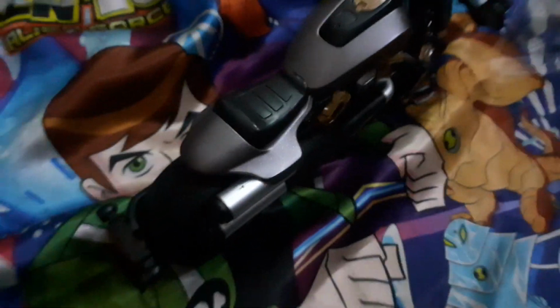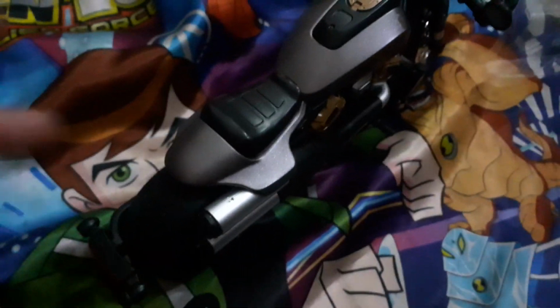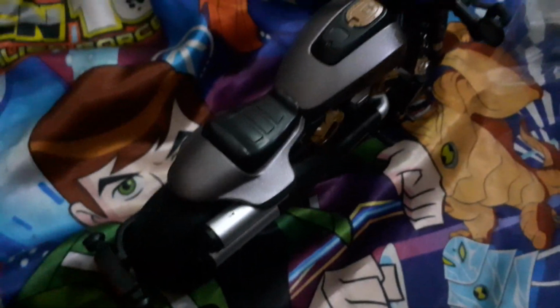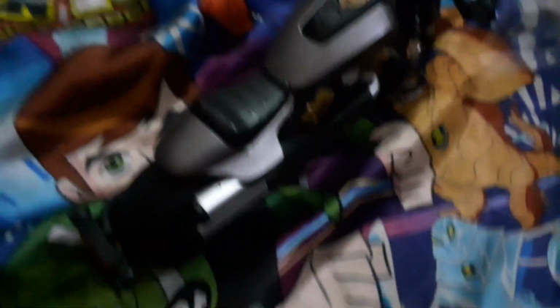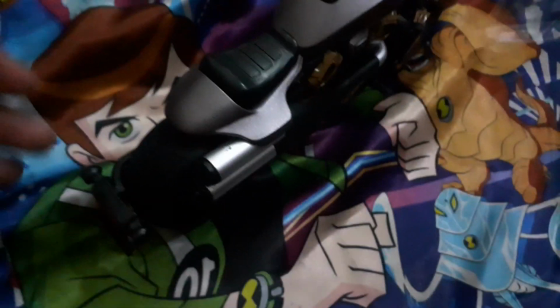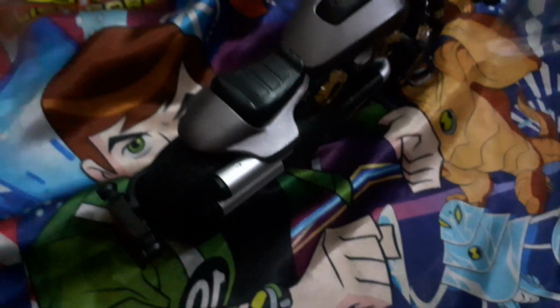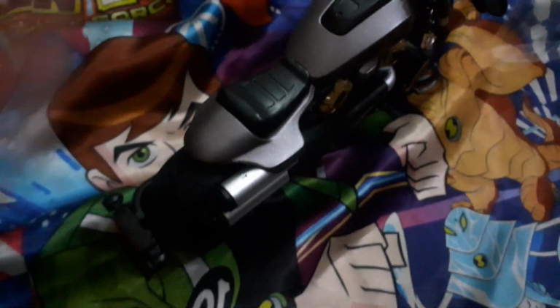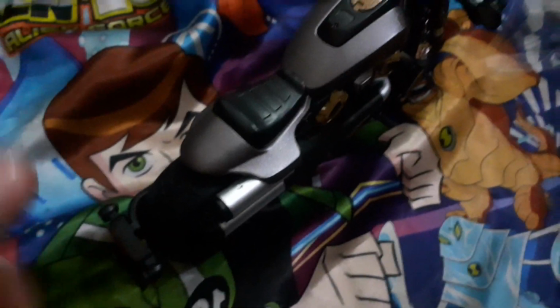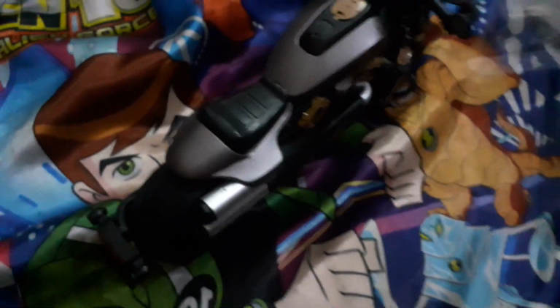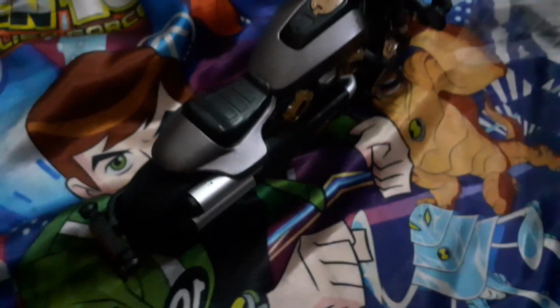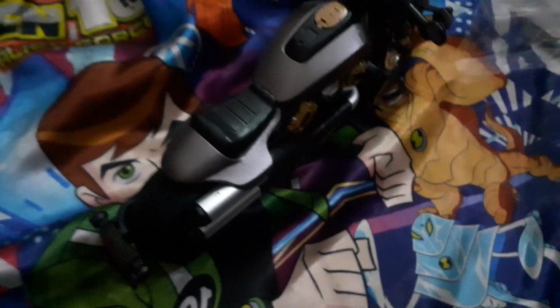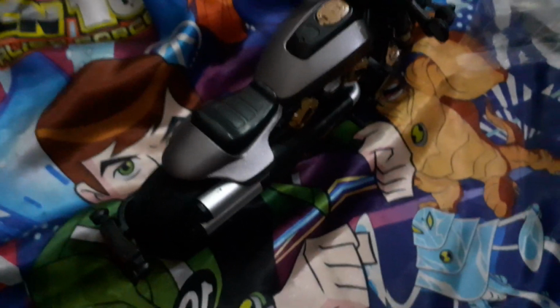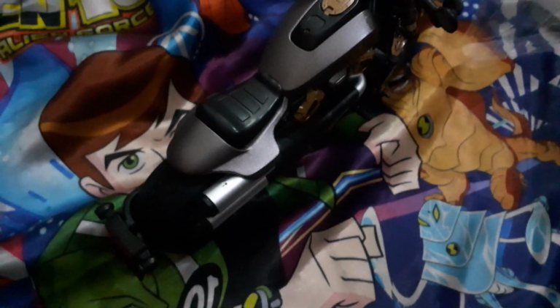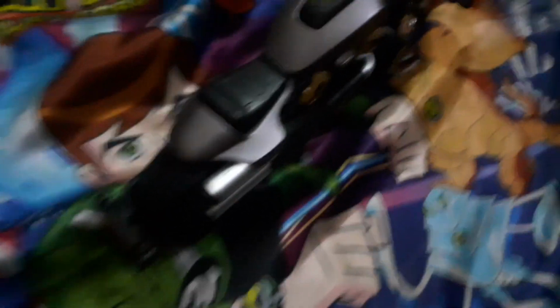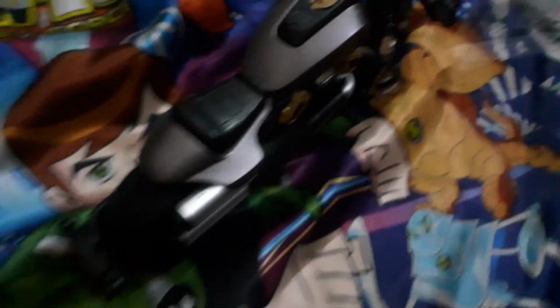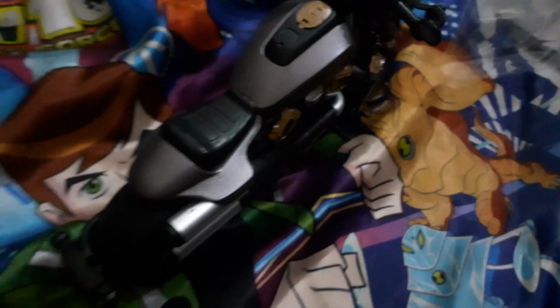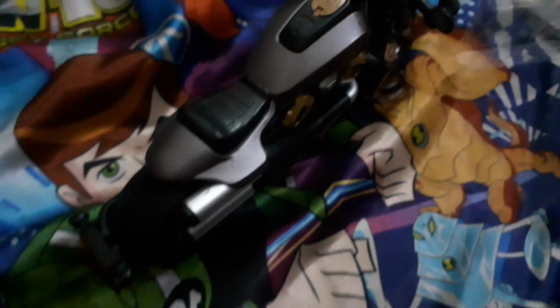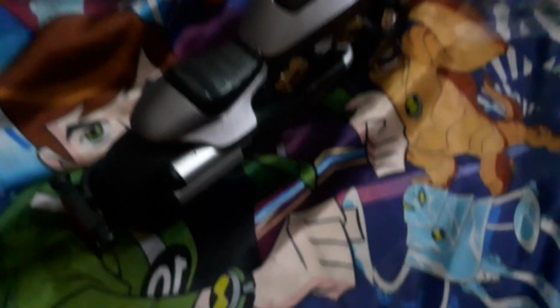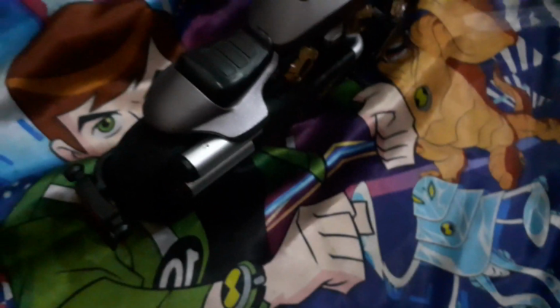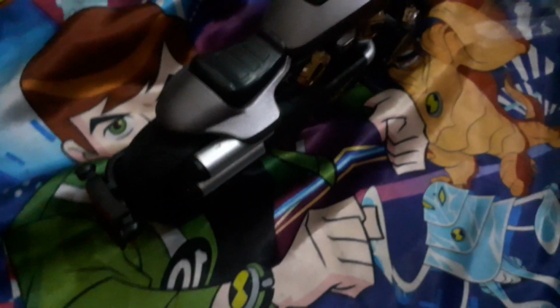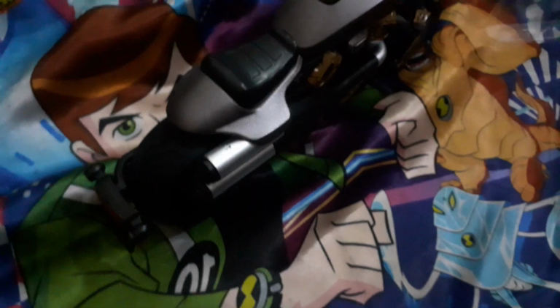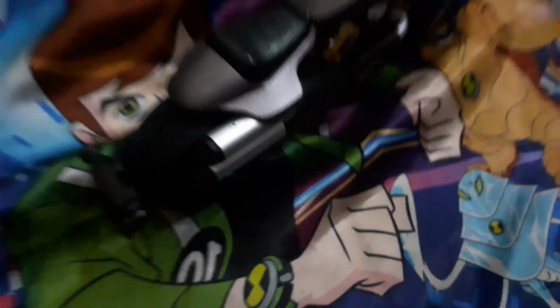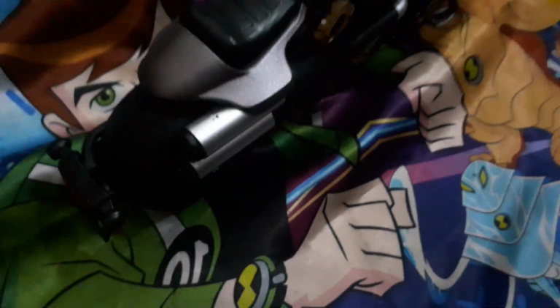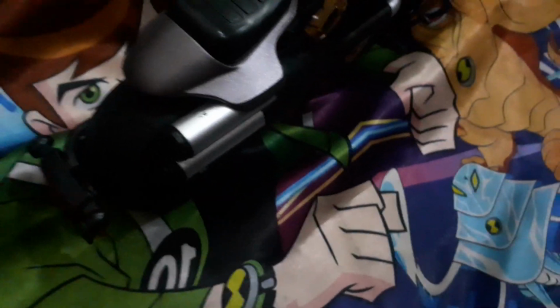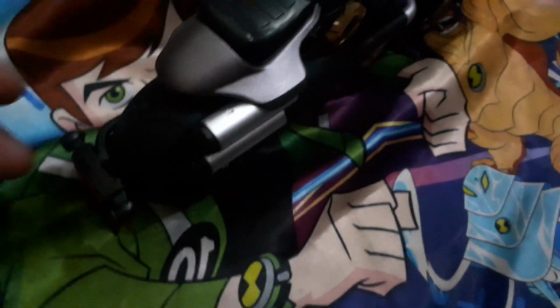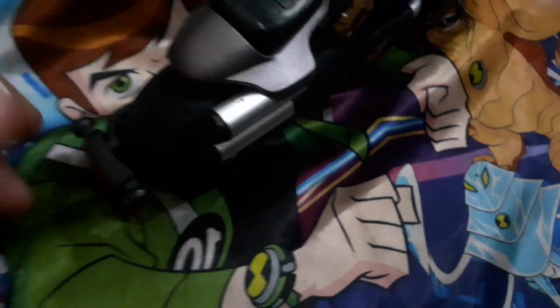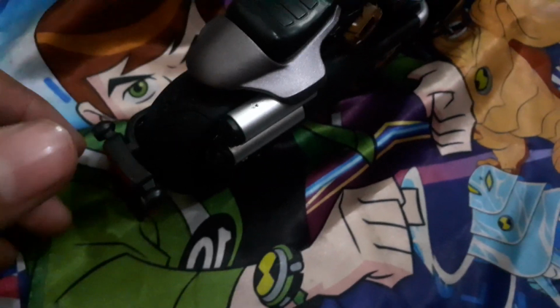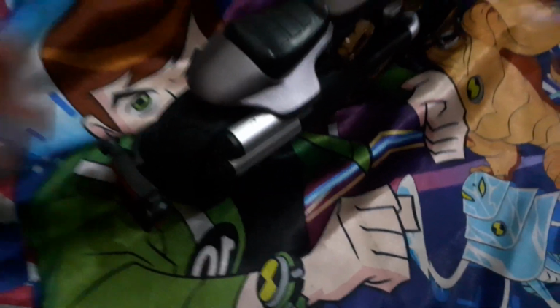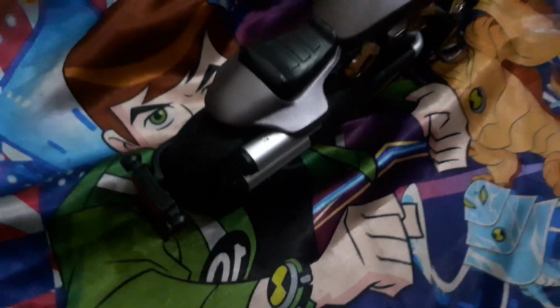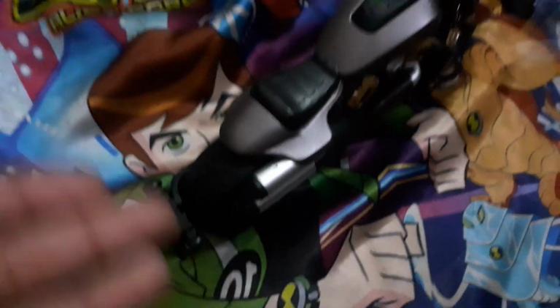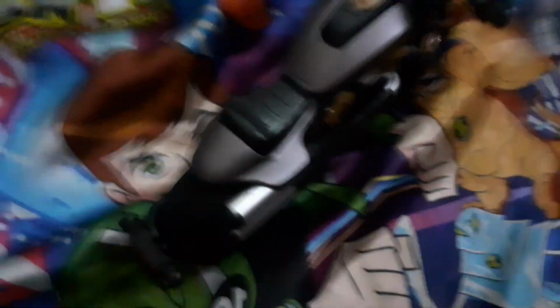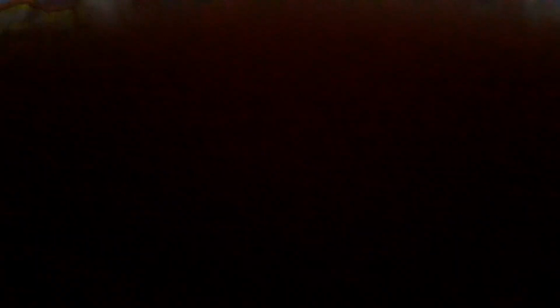This bike is pretty much cool. If you liked this video, comment down below what you think about this bike. Bye-bye, see you in the next video!